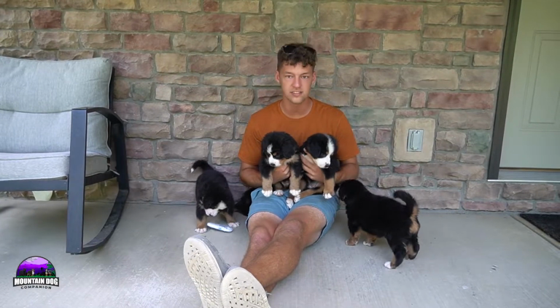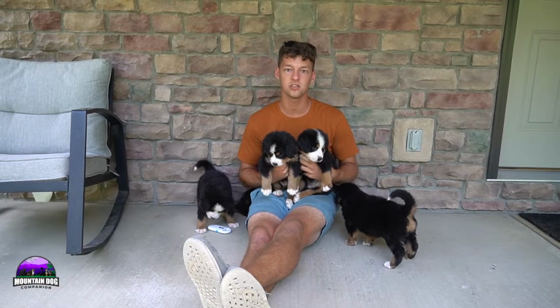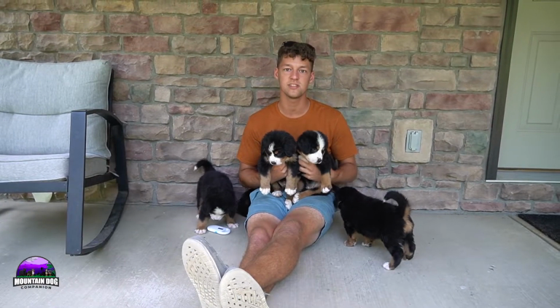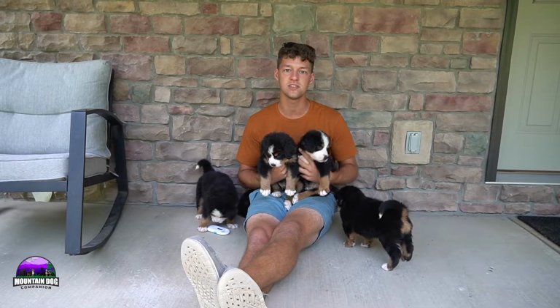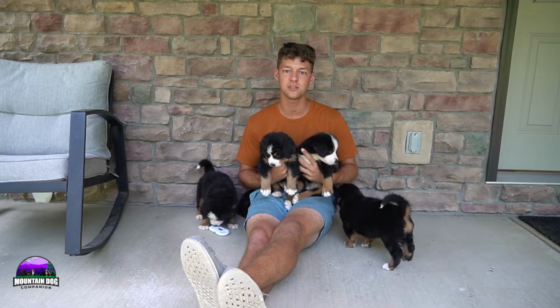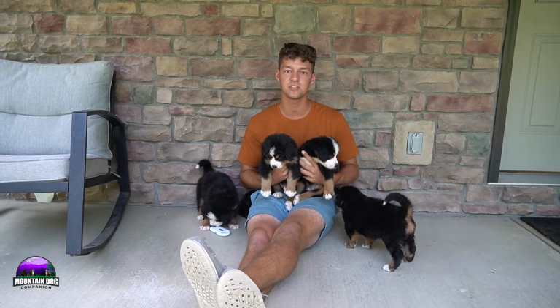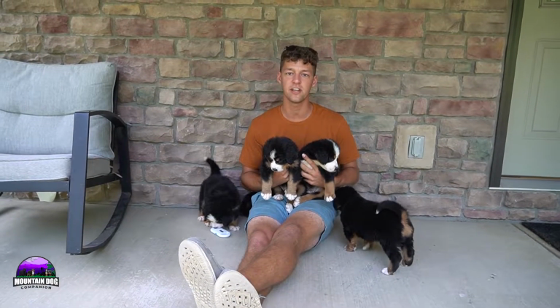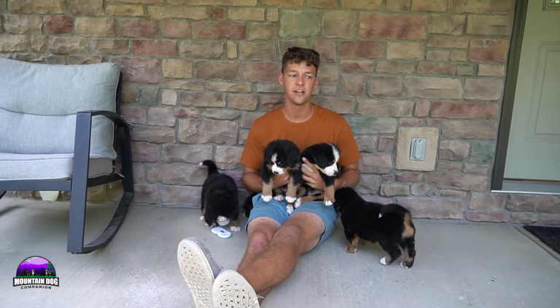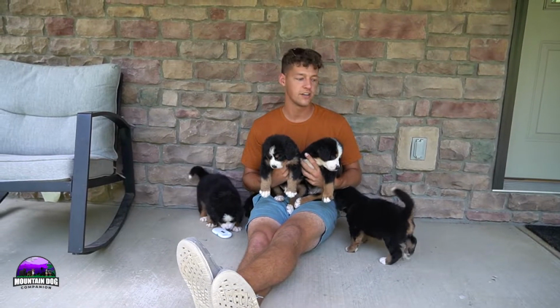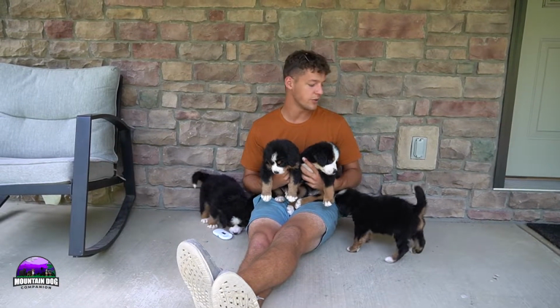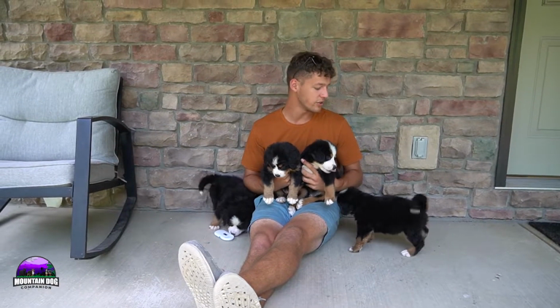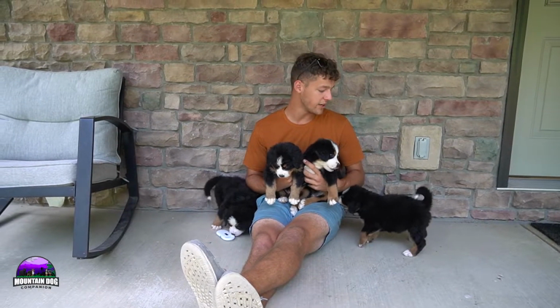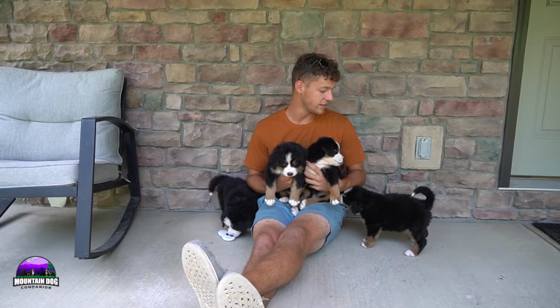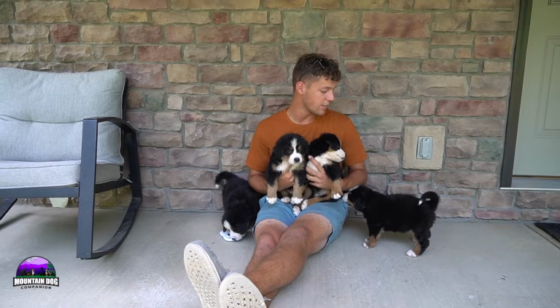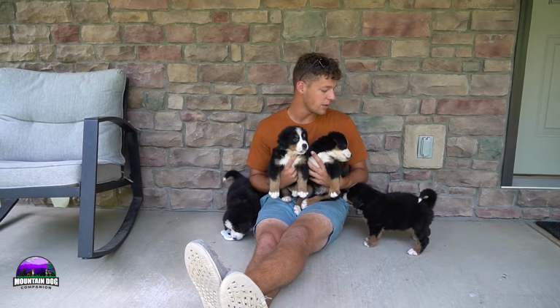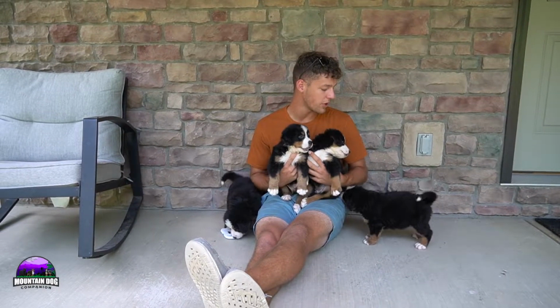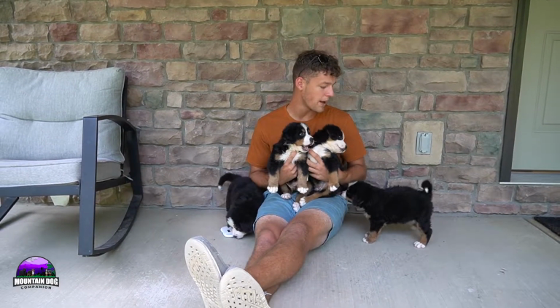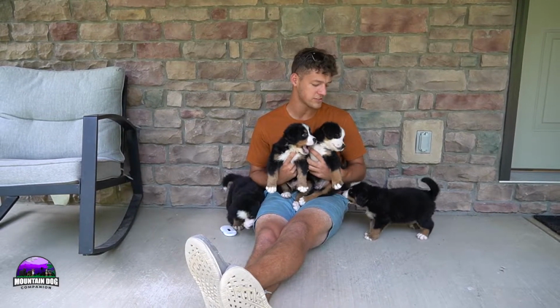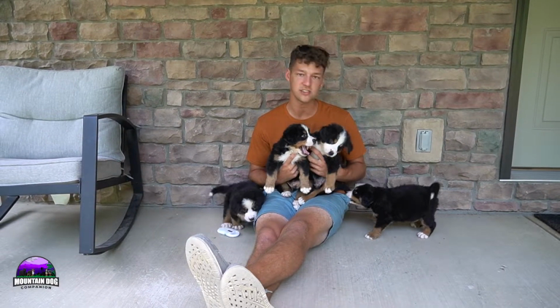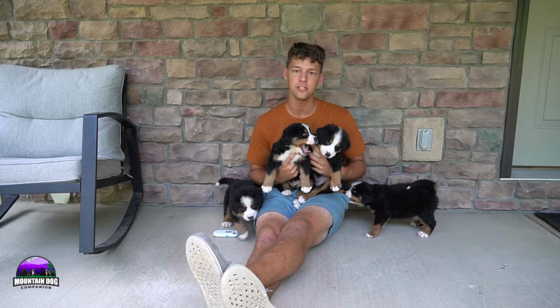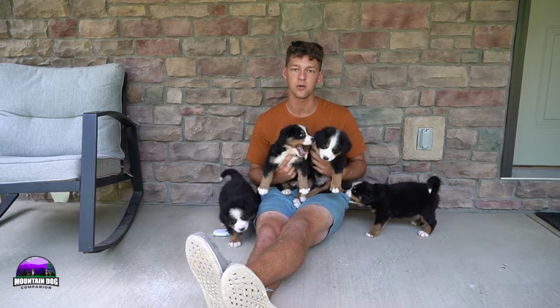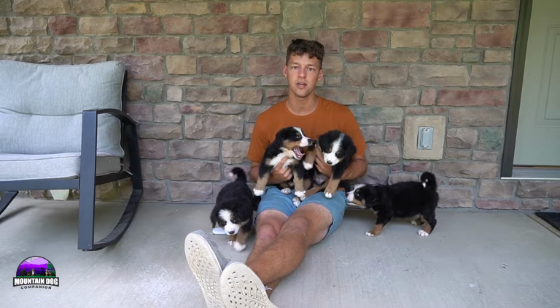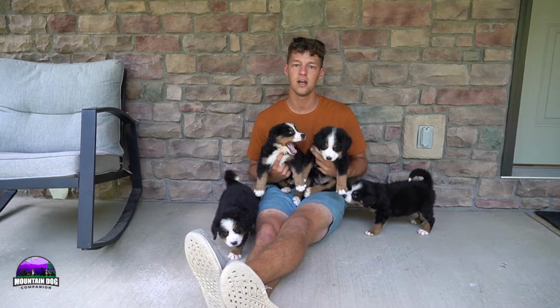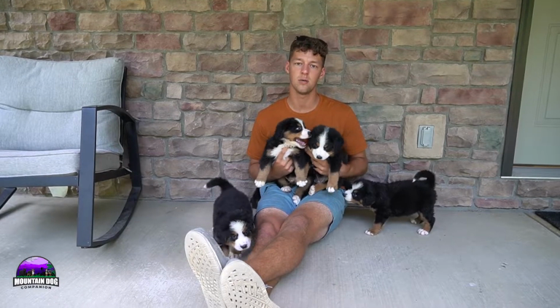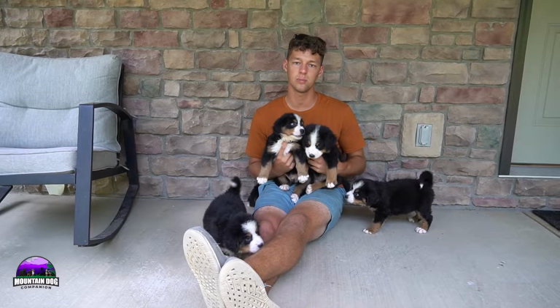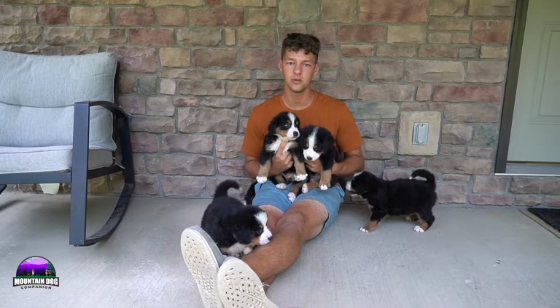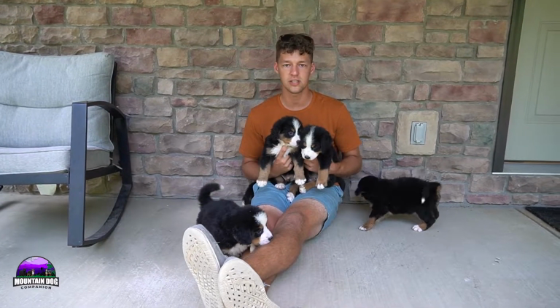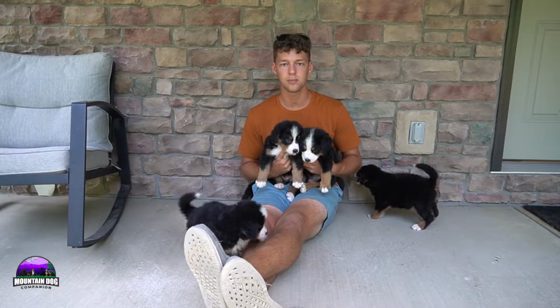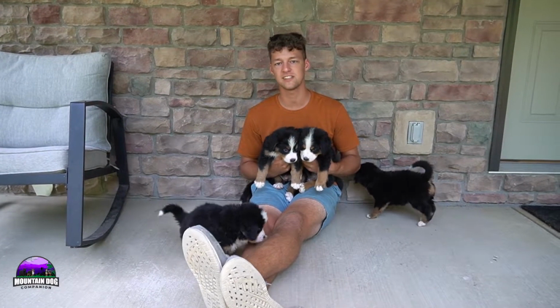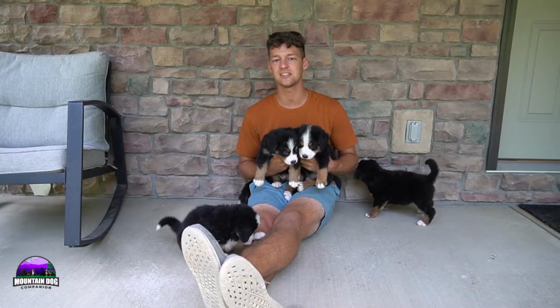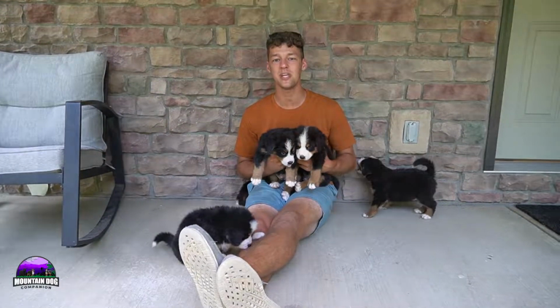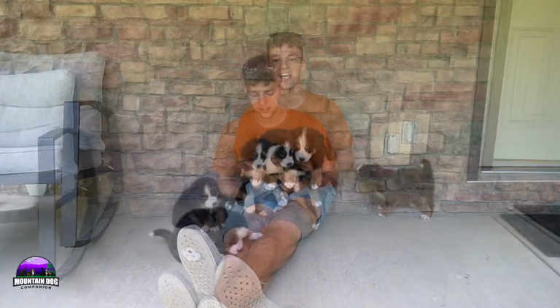This is Joyce and Jasper's litter — they're doing great. They're coming up on about six weeks old. We'll be doing litter picks this weekend.